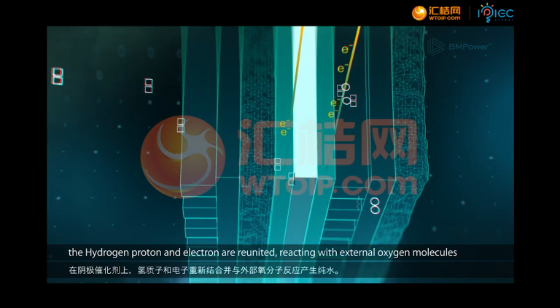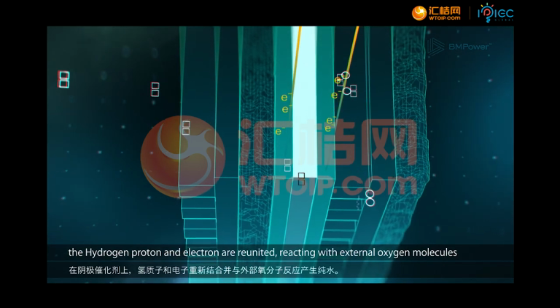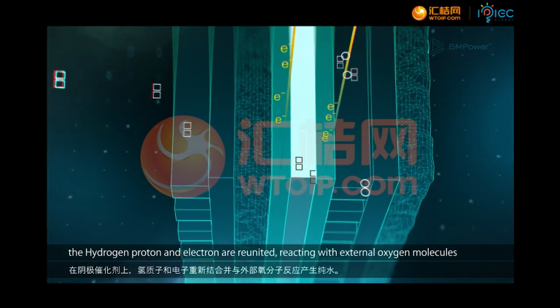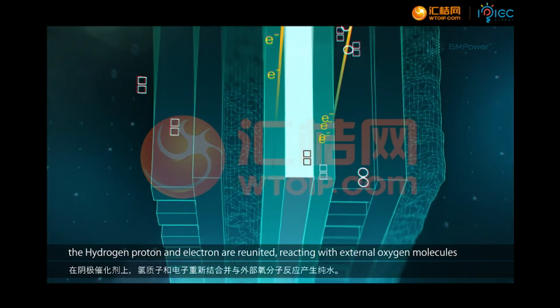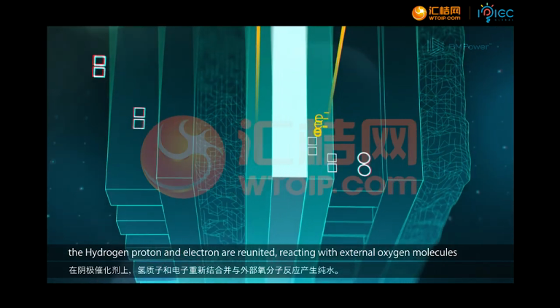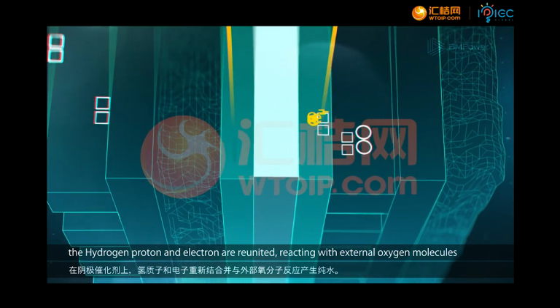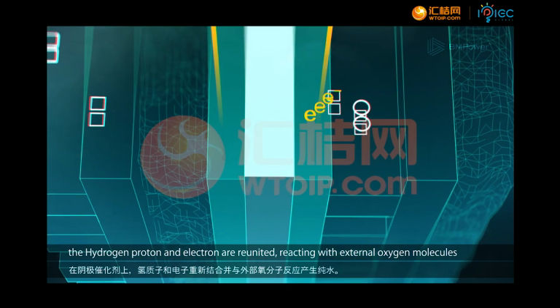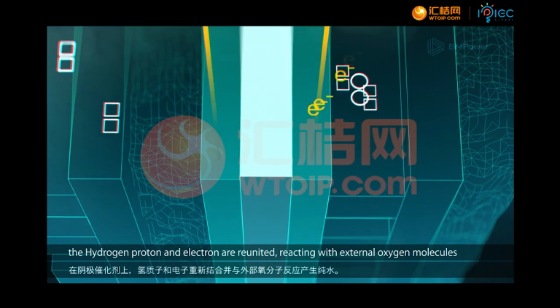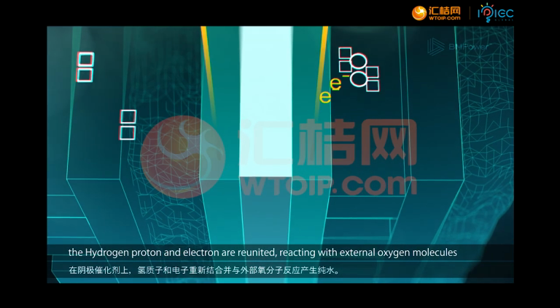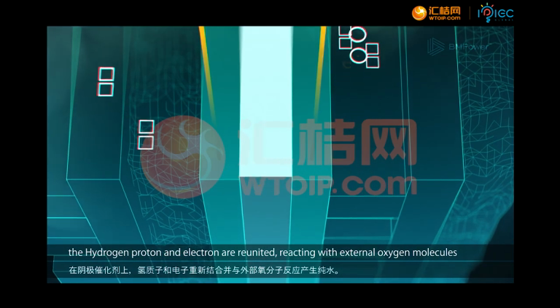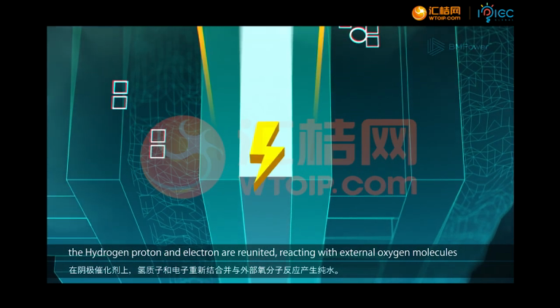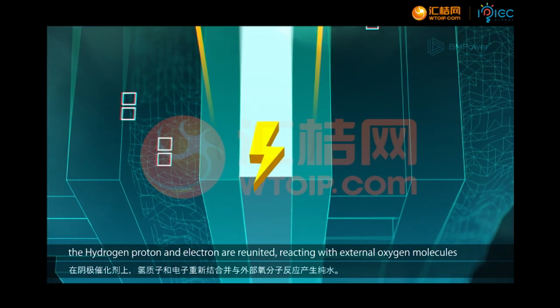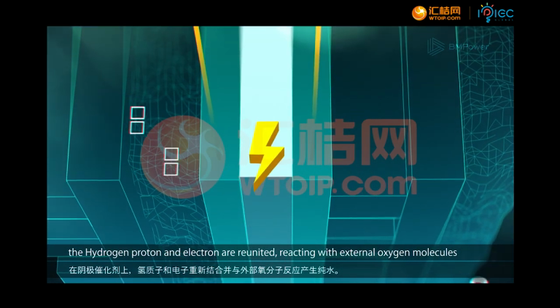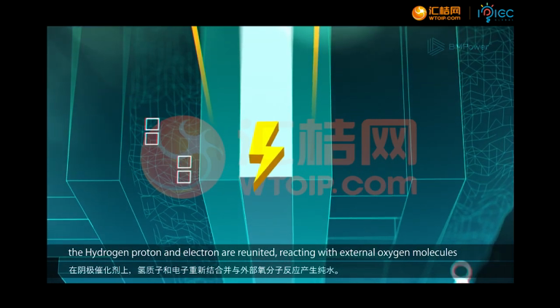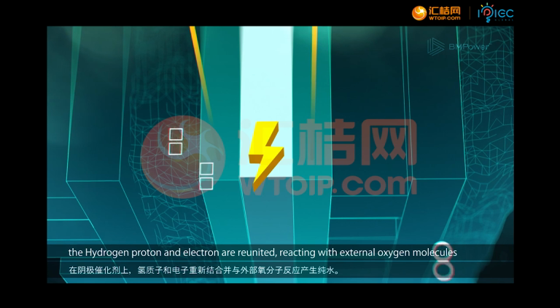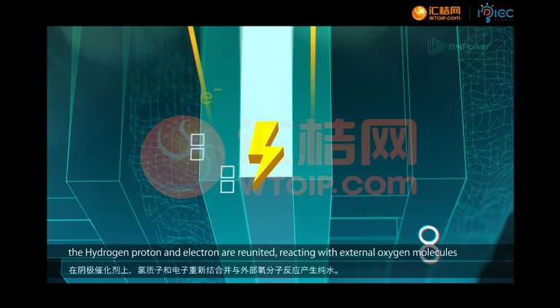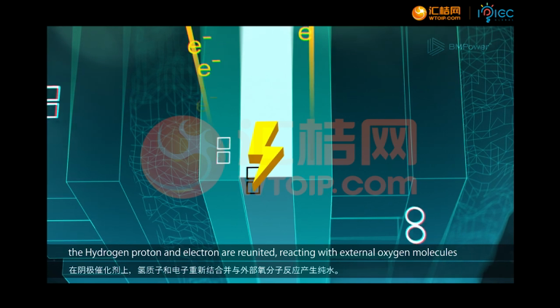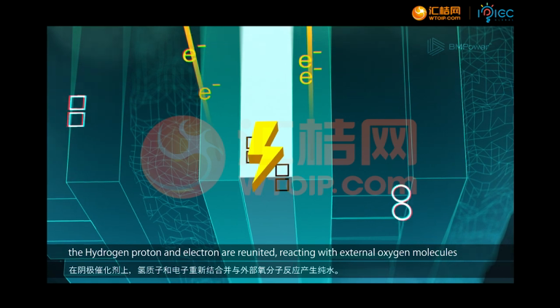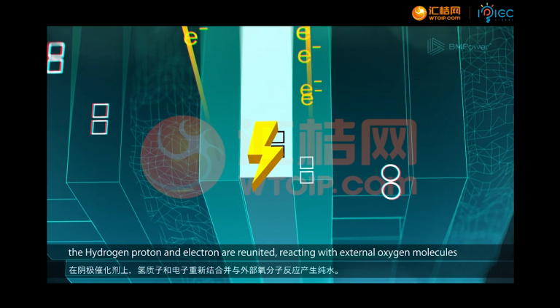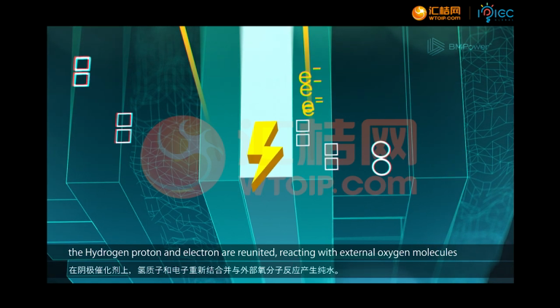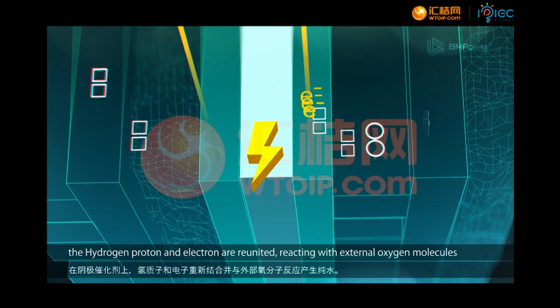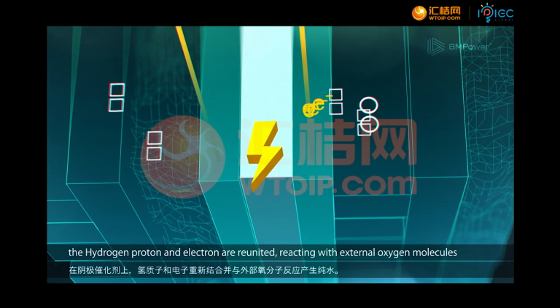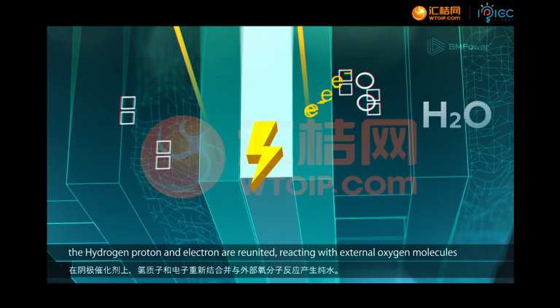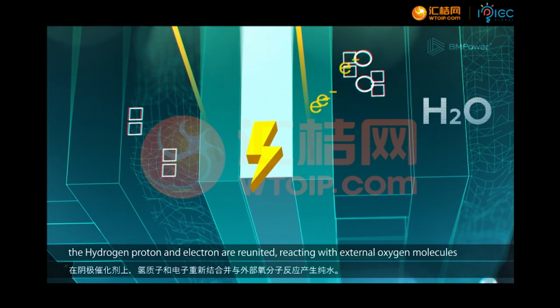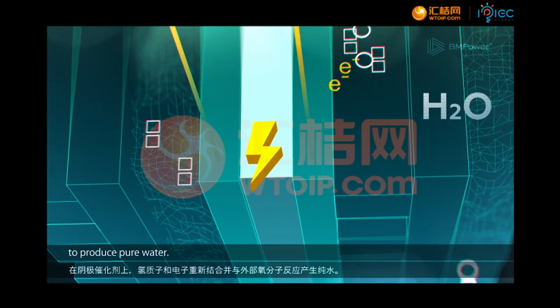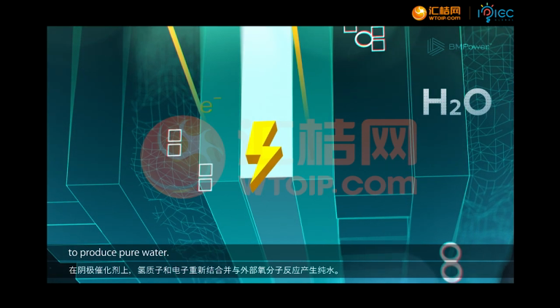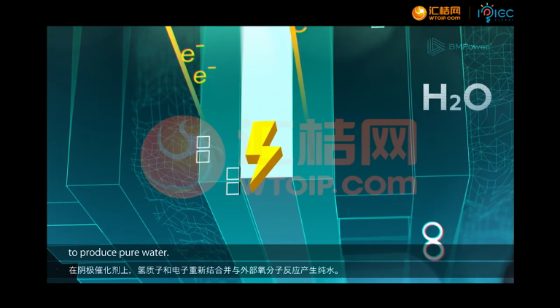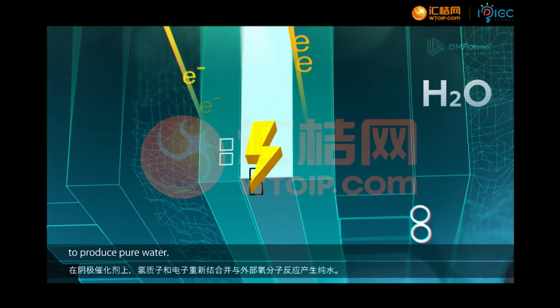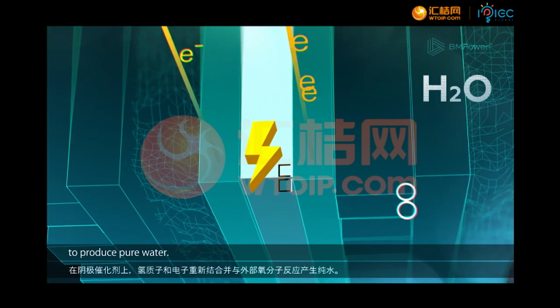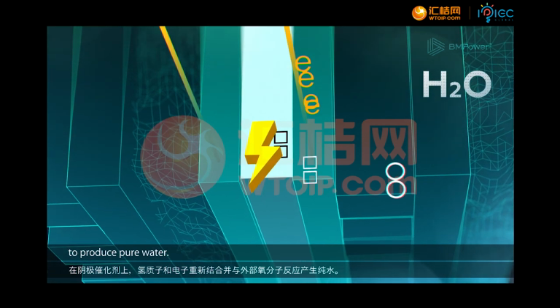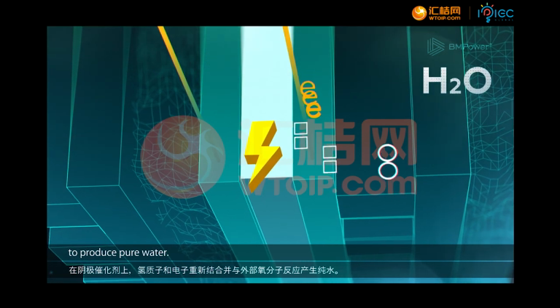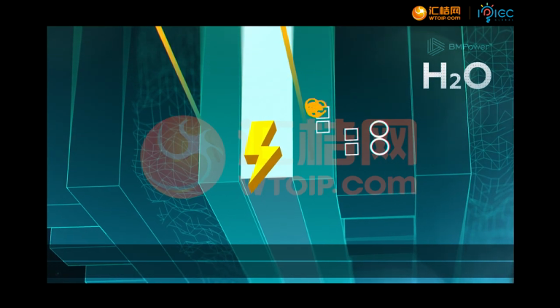On the cathode catalyst, the hydrogen proton and electron are reunited, reacting with external oxygen molecules to produce pure water.